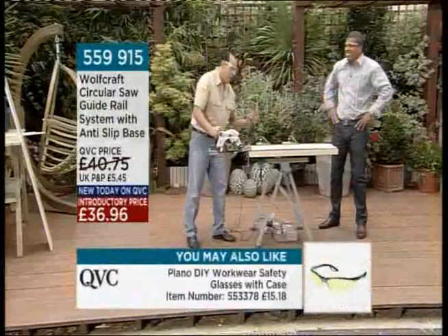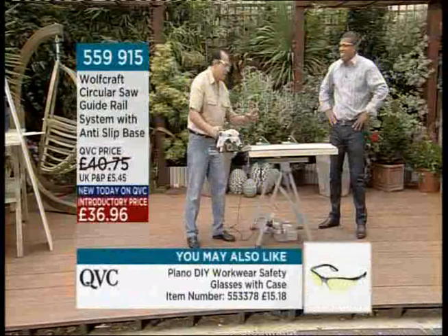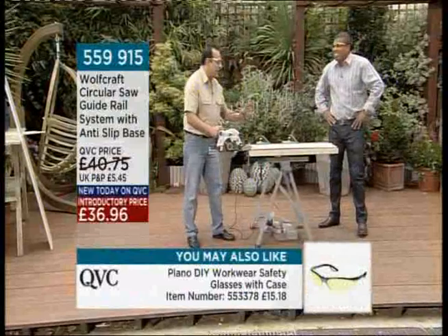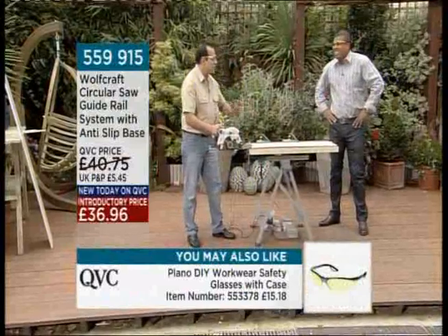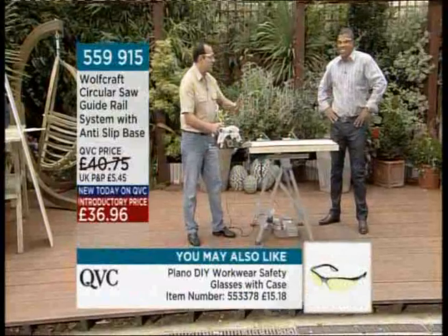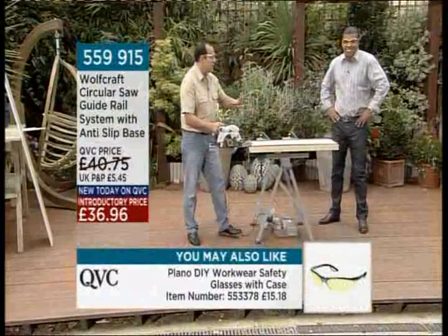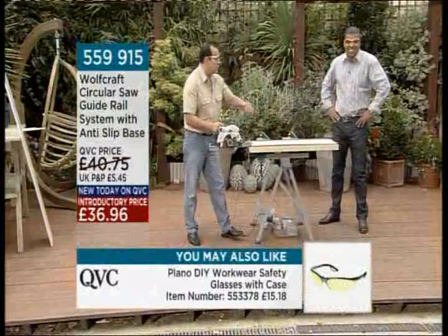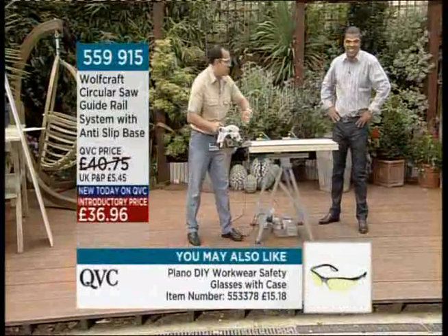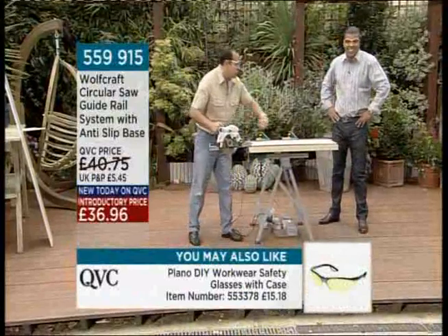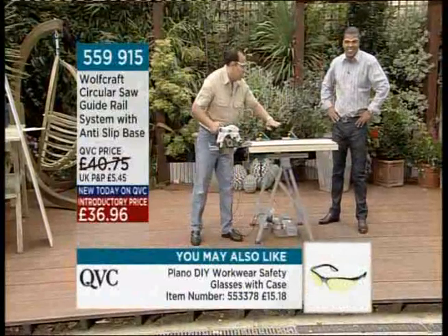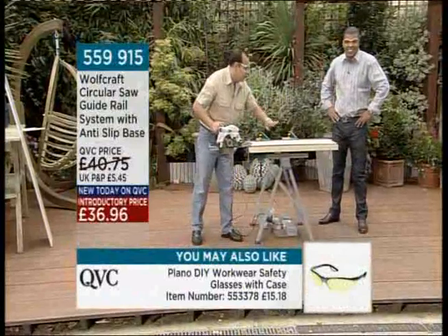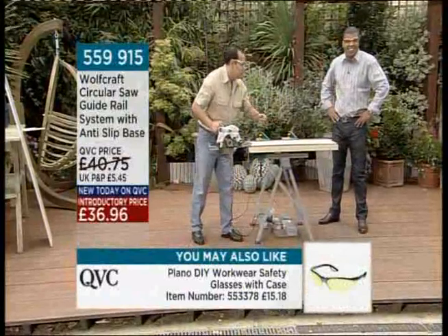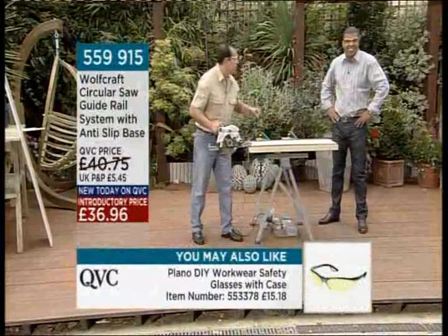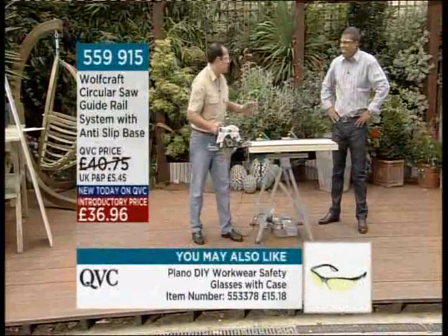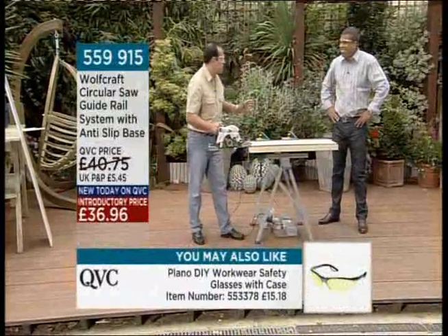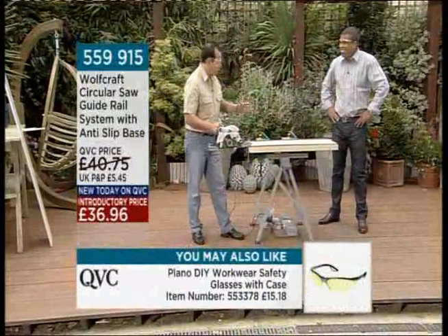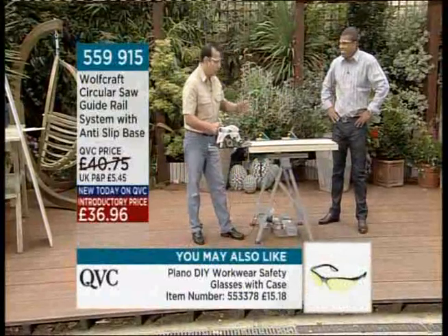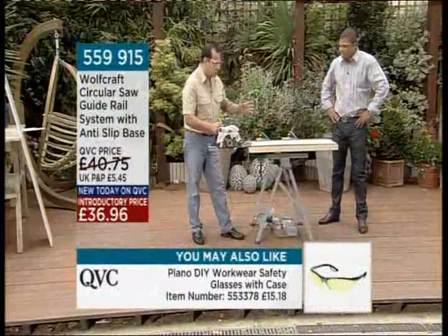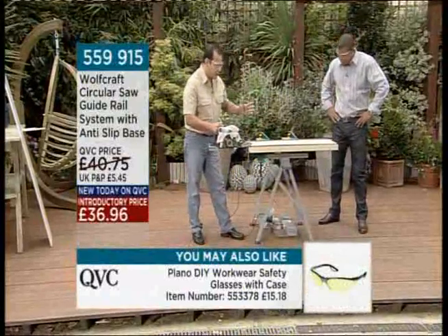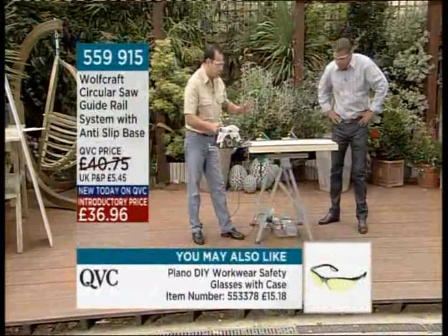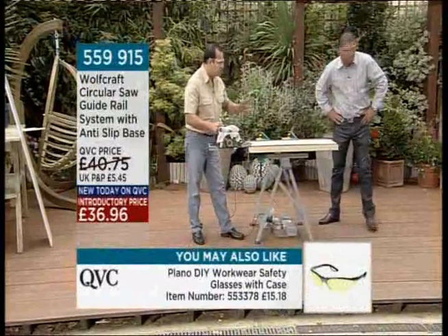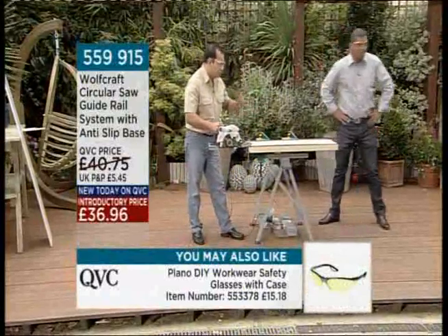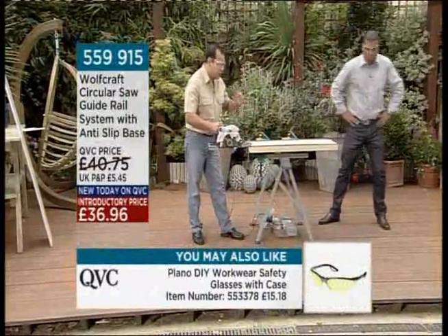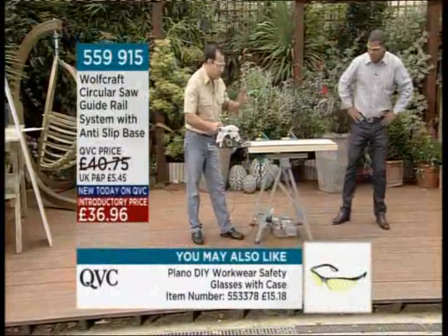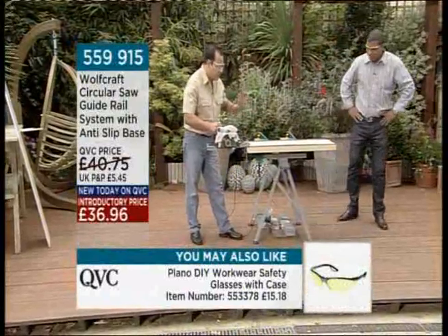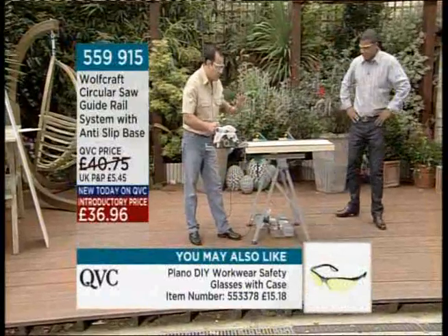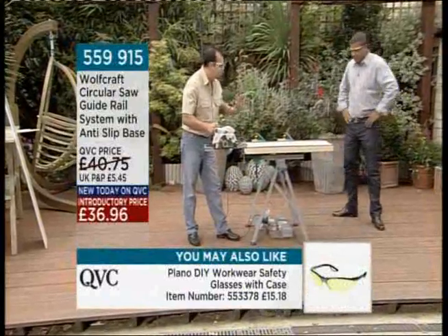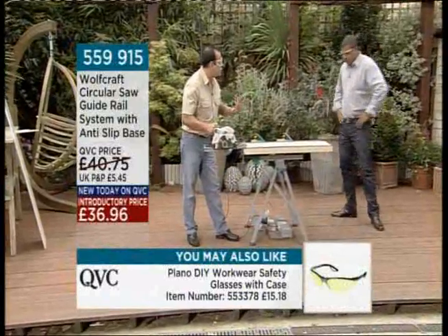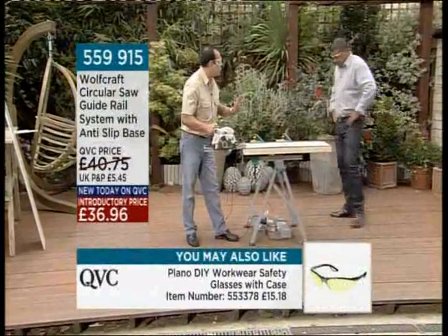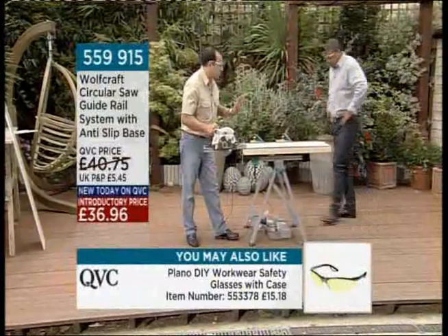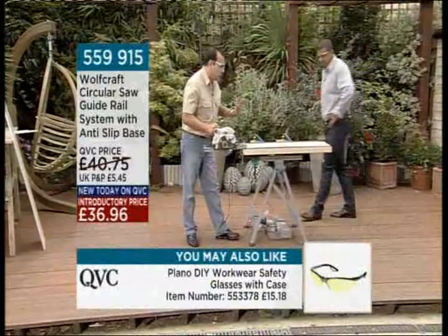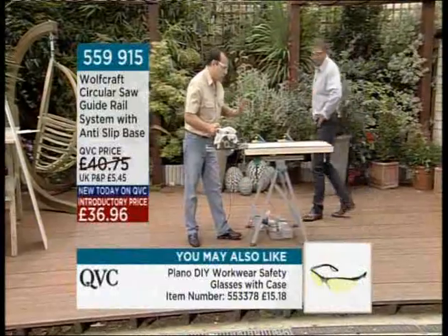Now we've got our line there. We're going to start sawing this piece of wood — you don't have to do any work, the saw will do it for you.